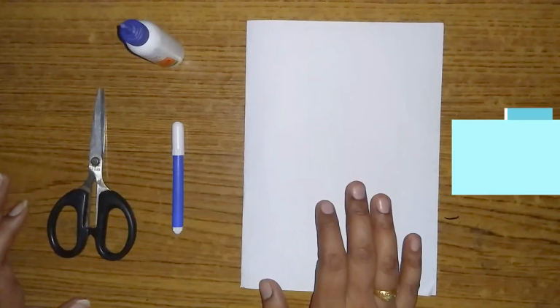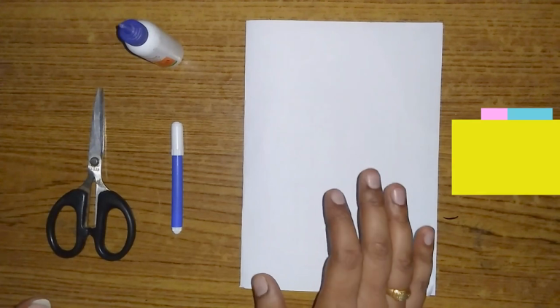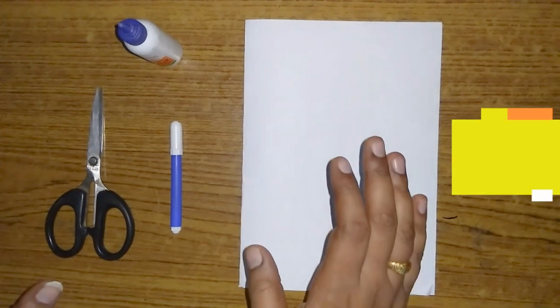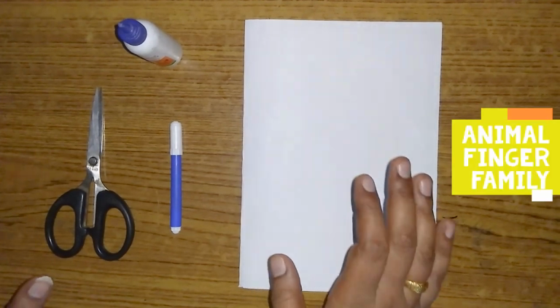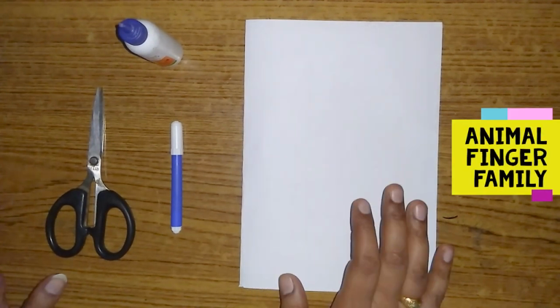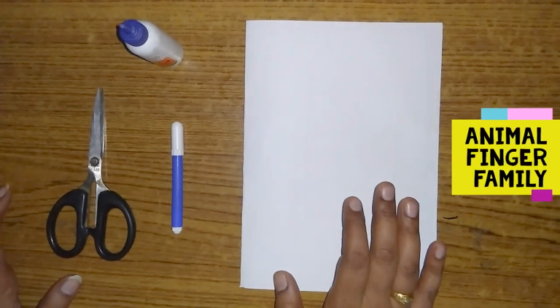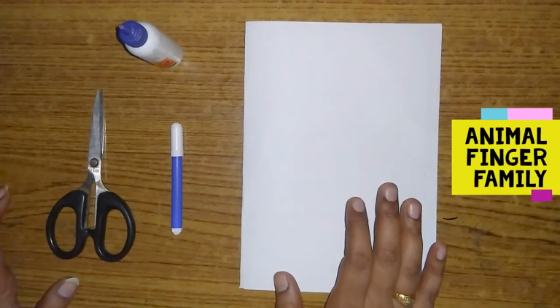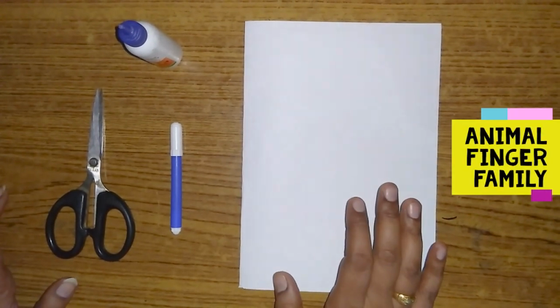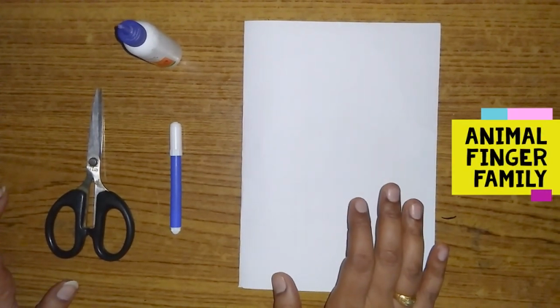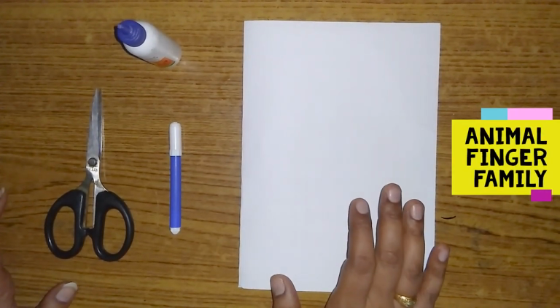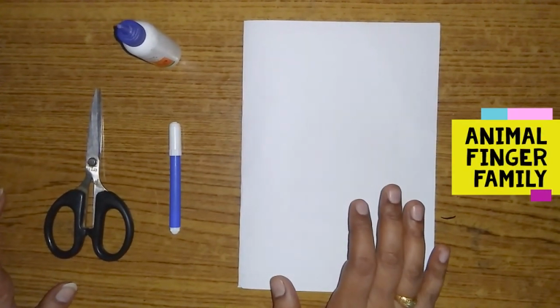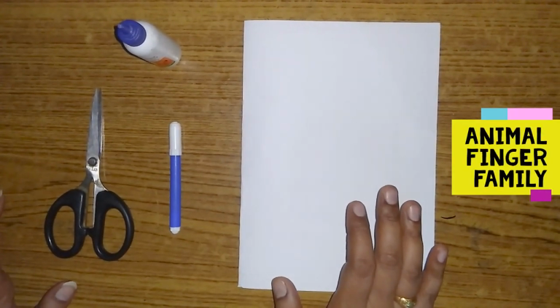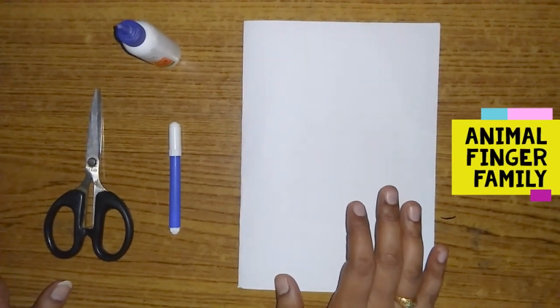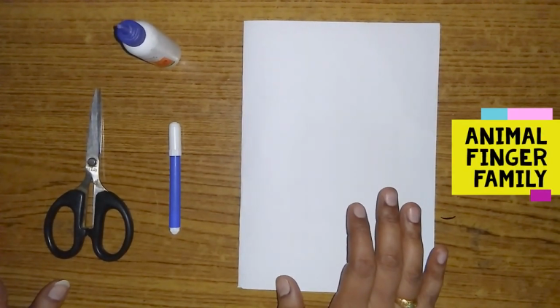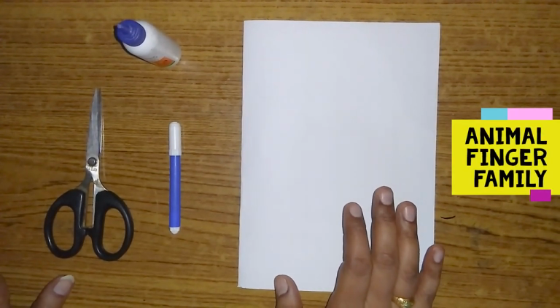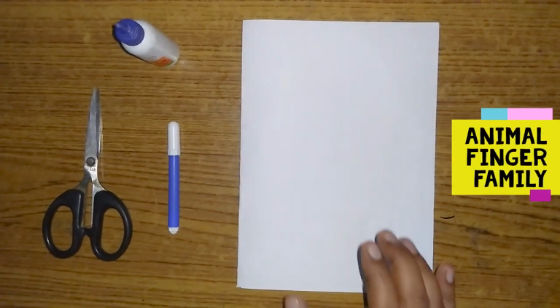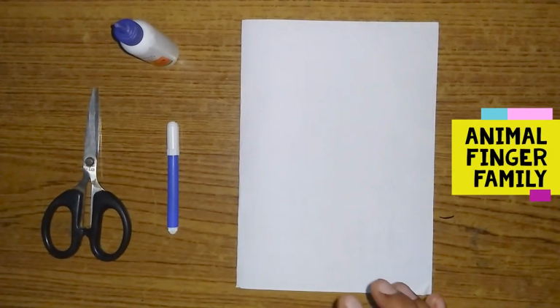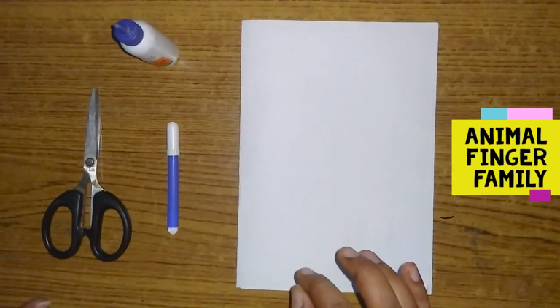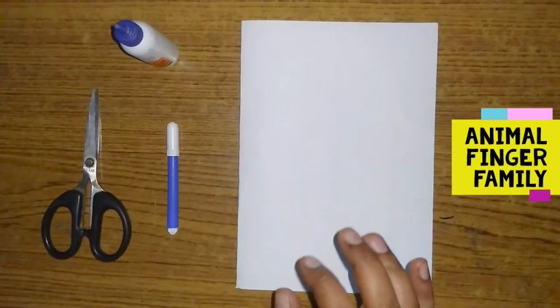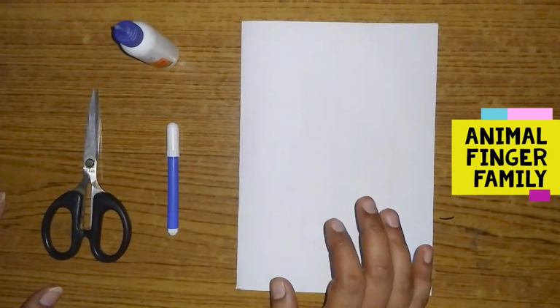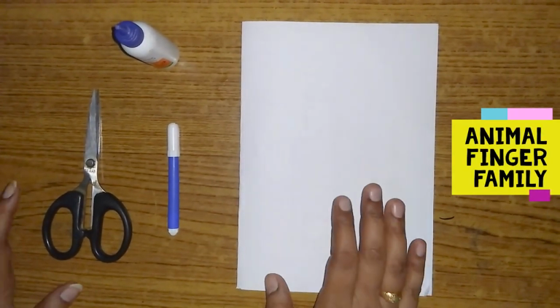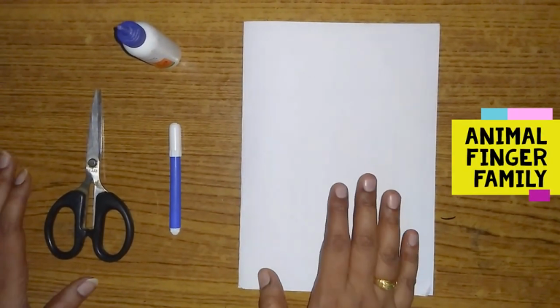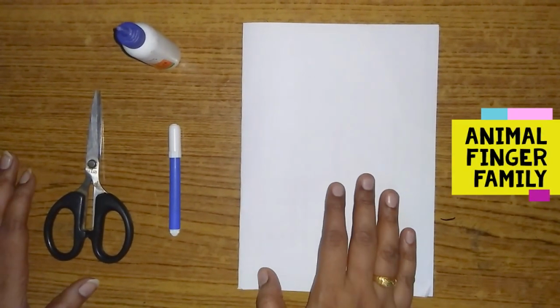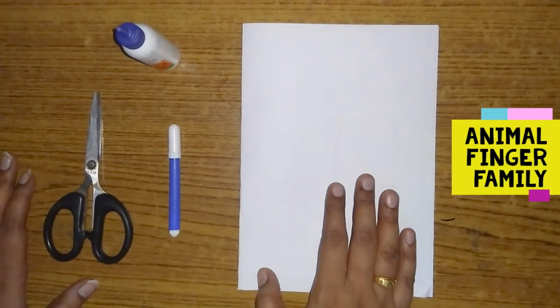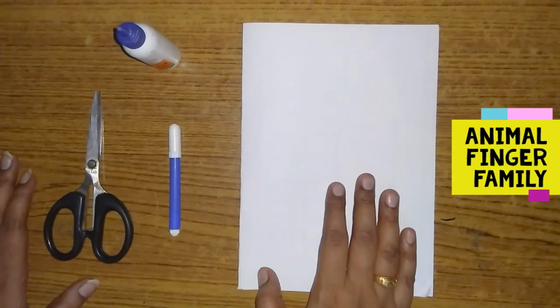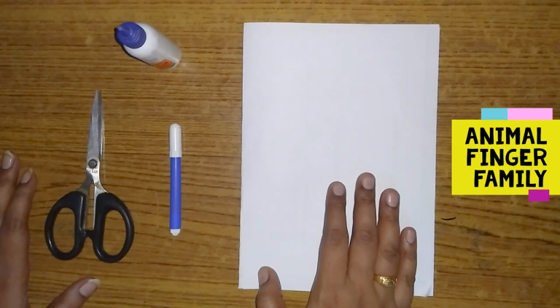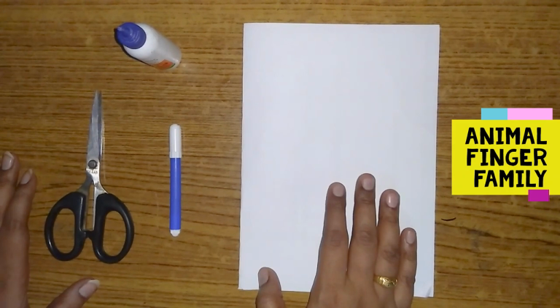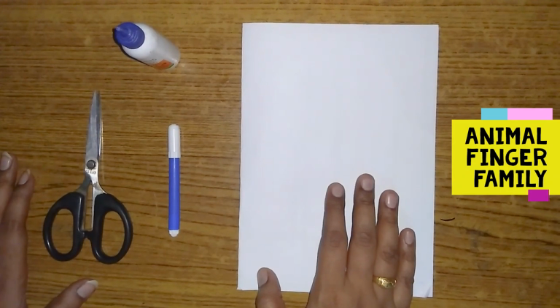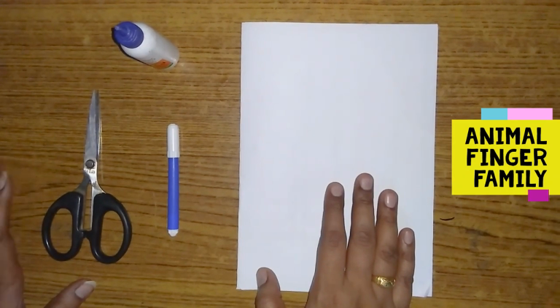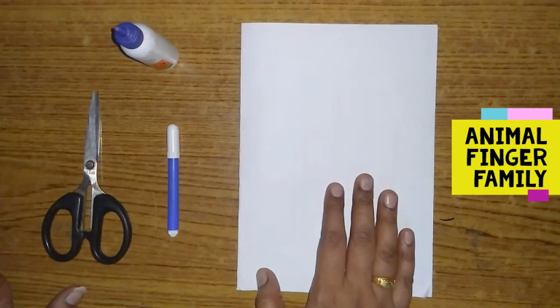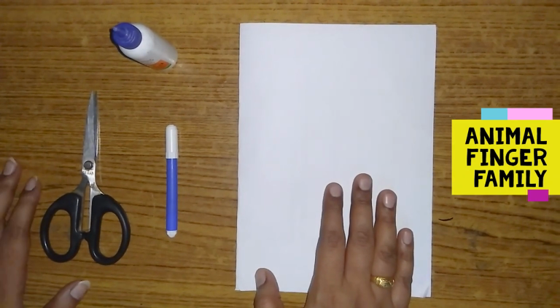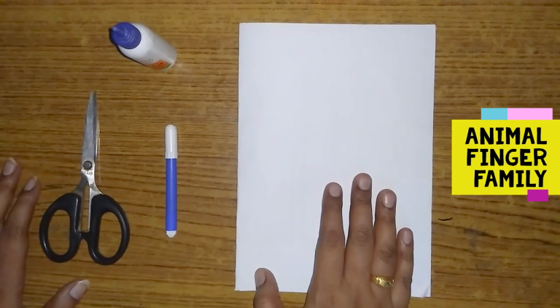Hello! Hi! Welcome to Lutho's Channel. We are here to show a craft. We are going to entertain you.